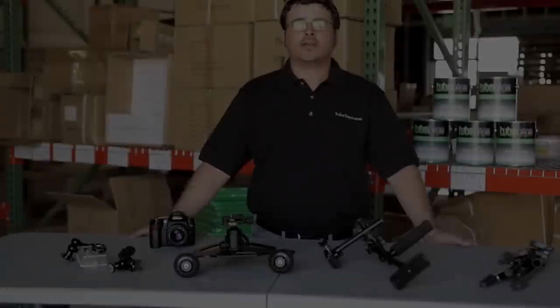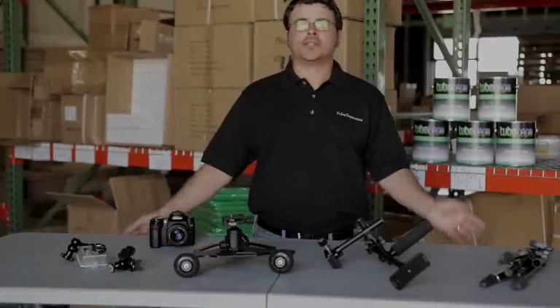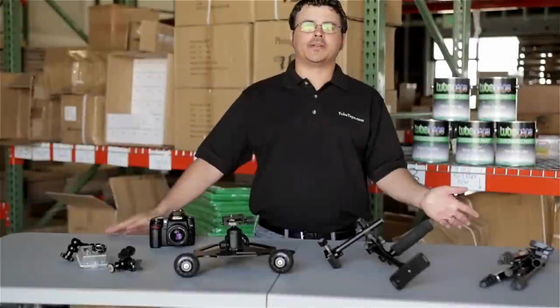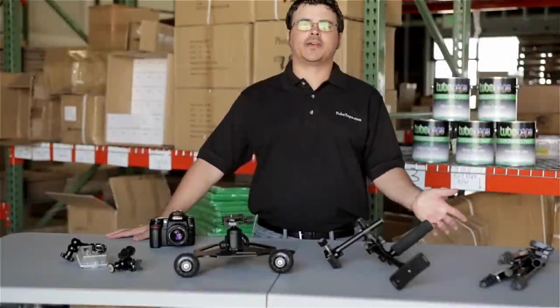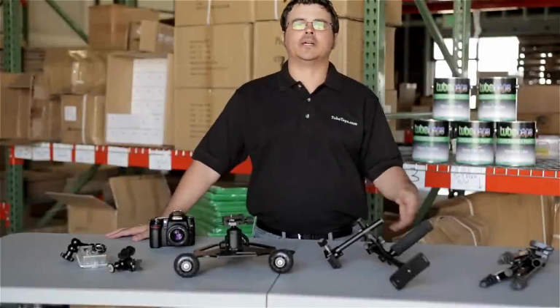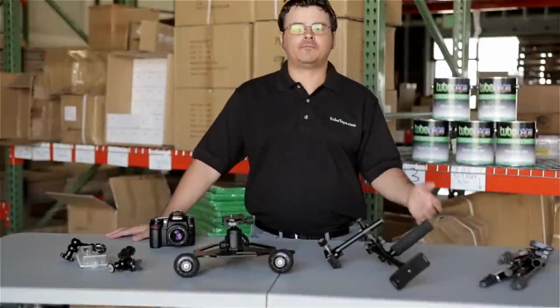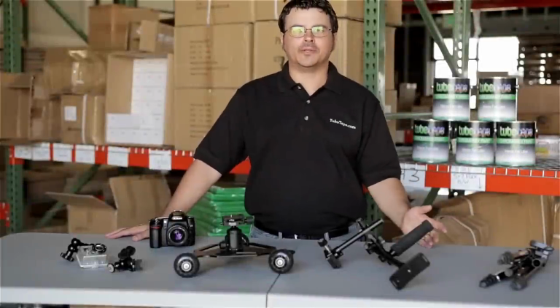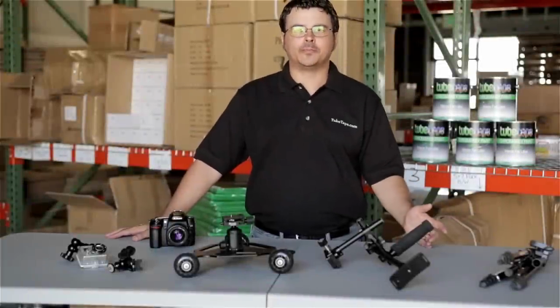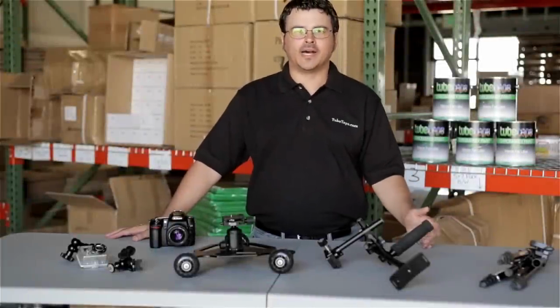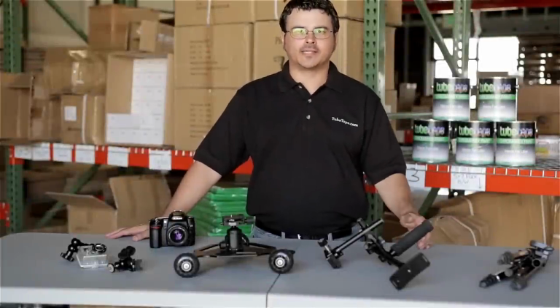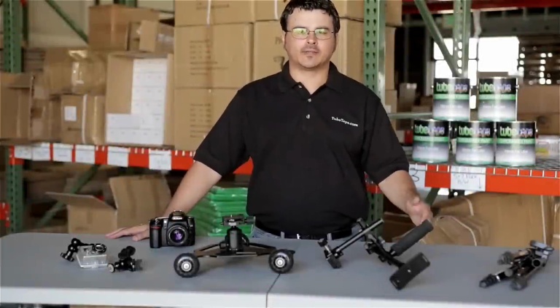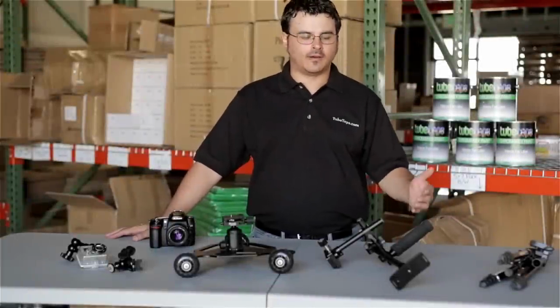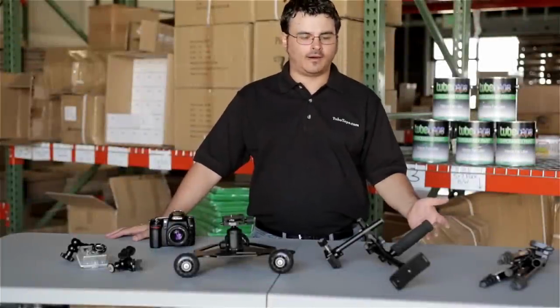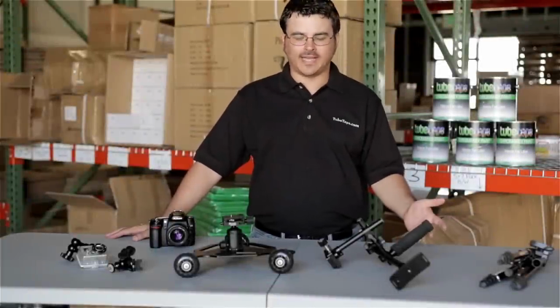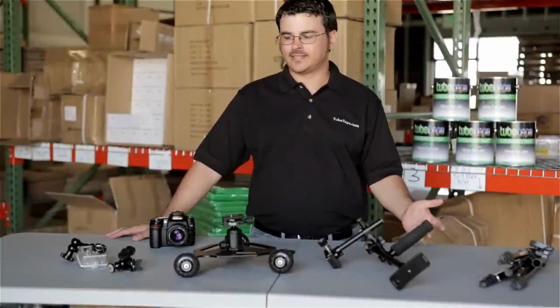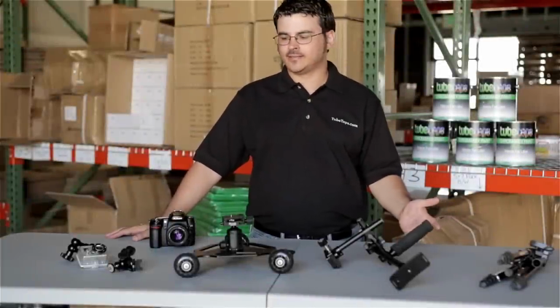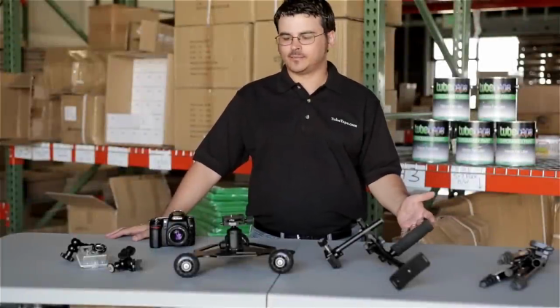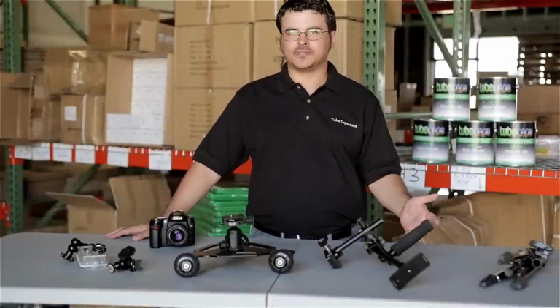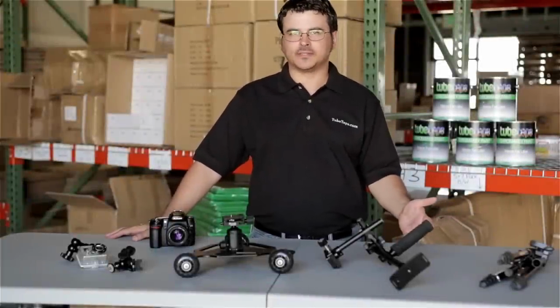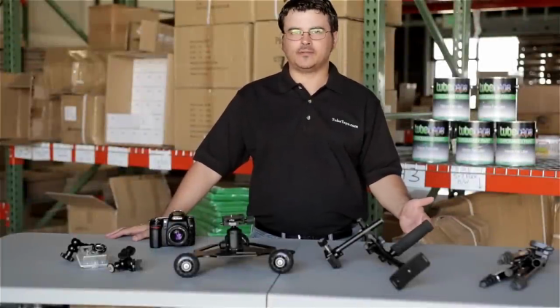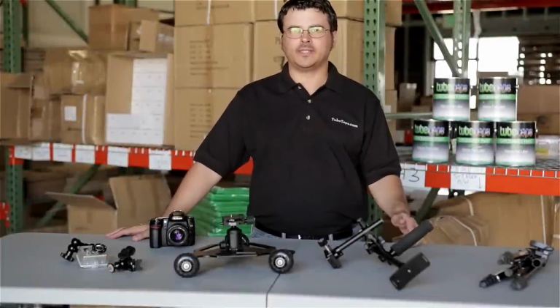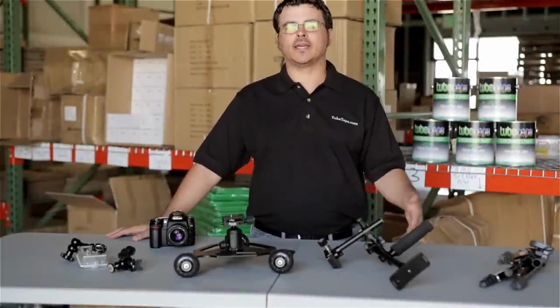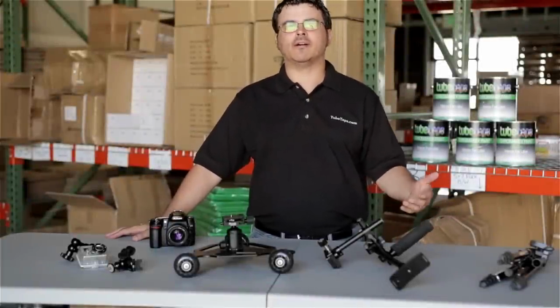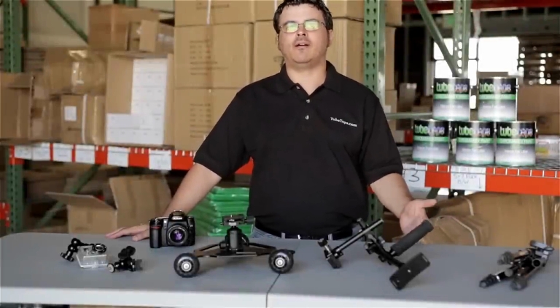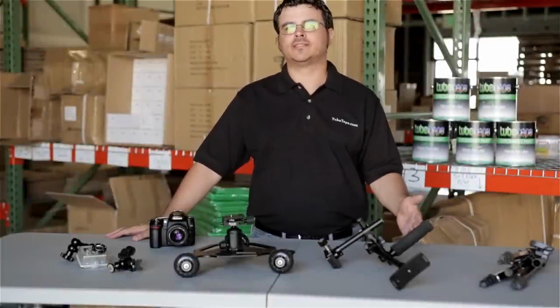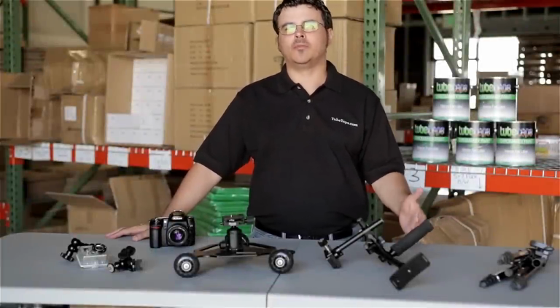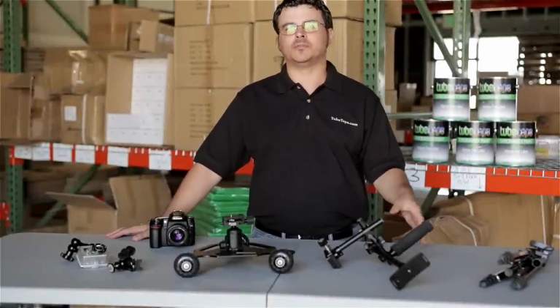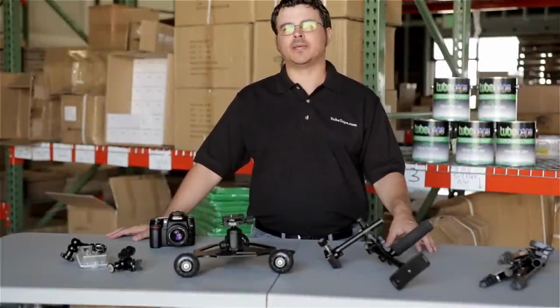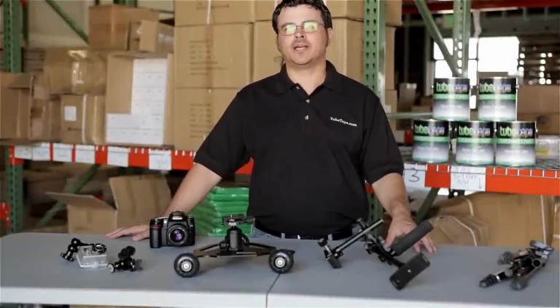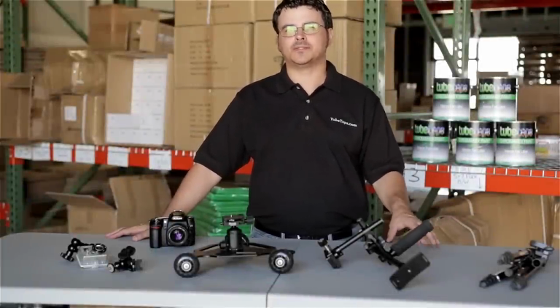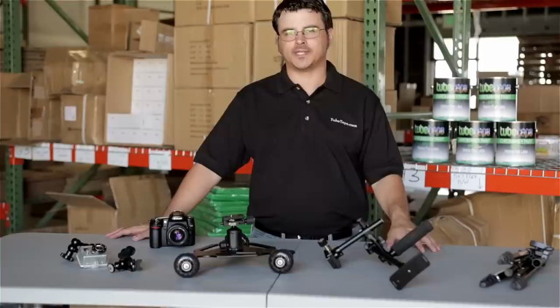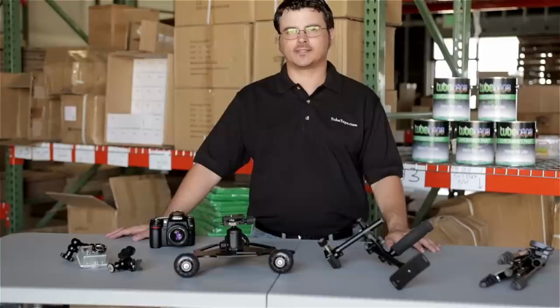So there you go — four new products, all excellent pieces to travel with and all to help you stabilize your shots.